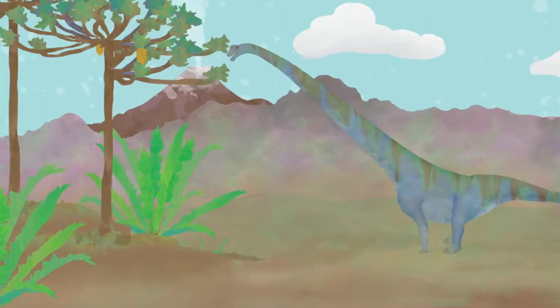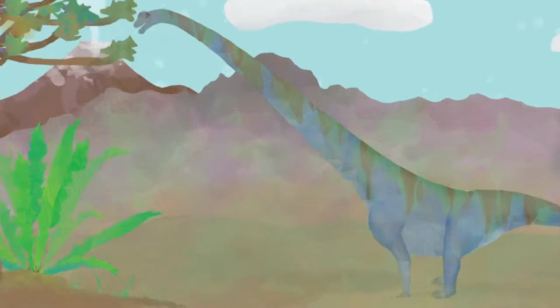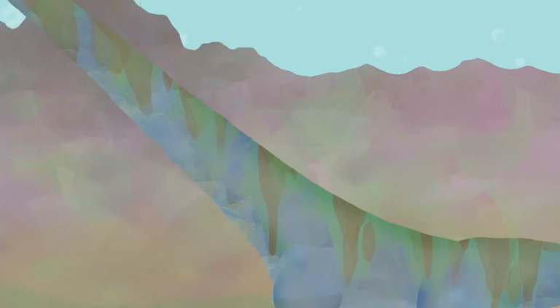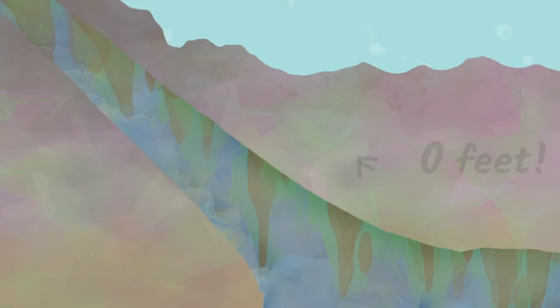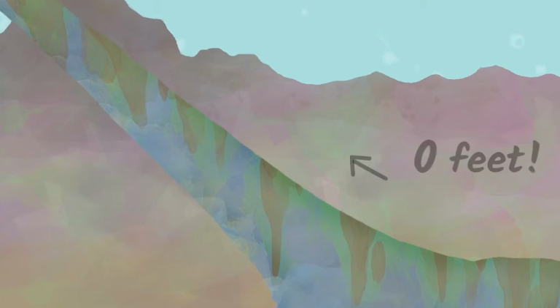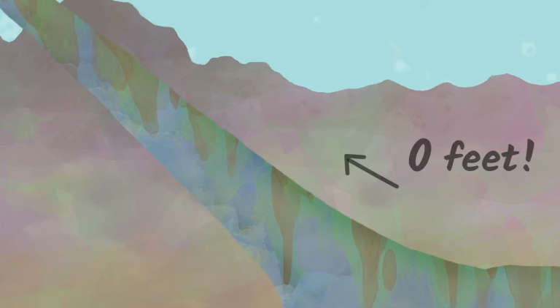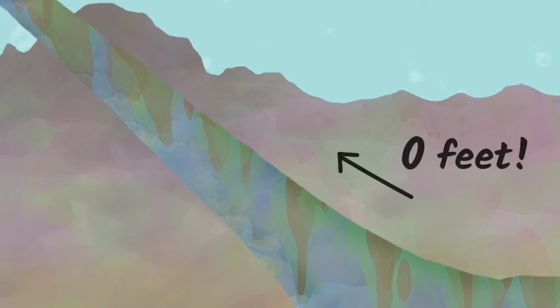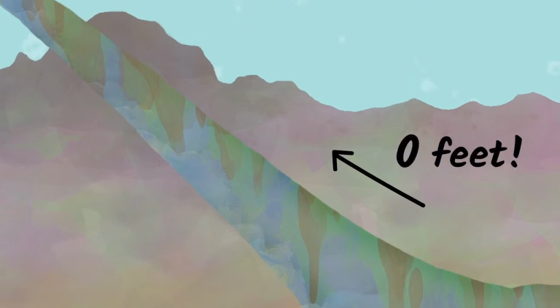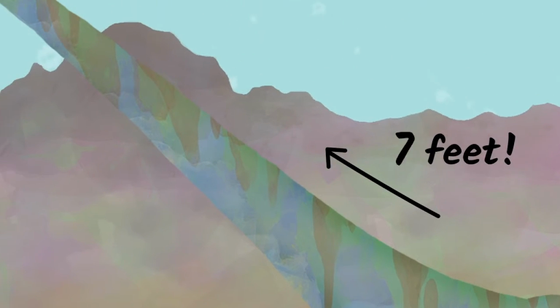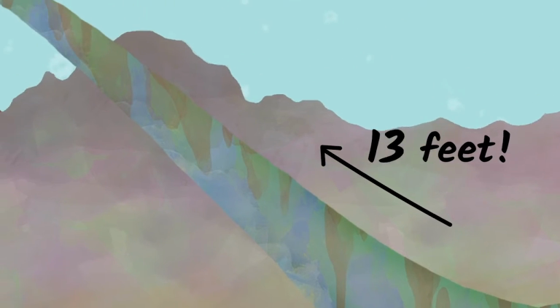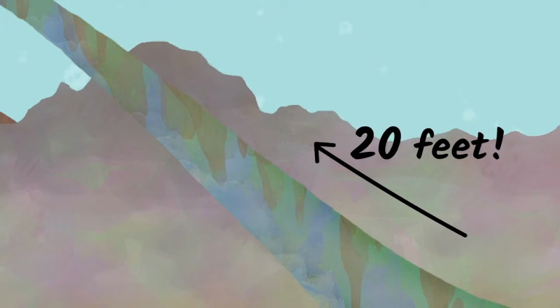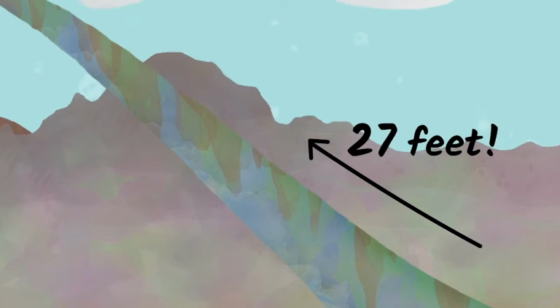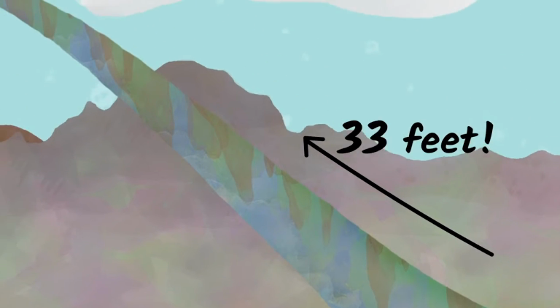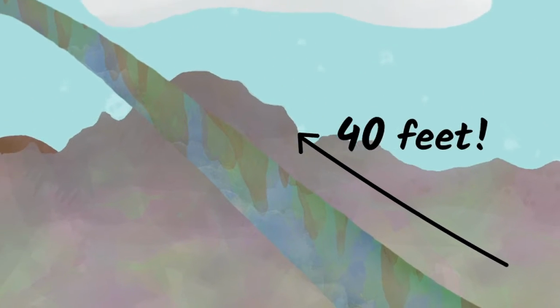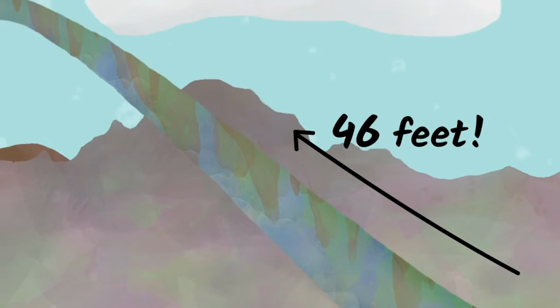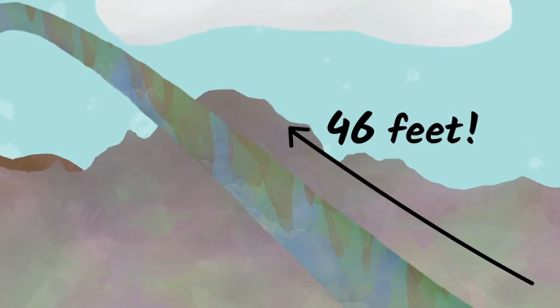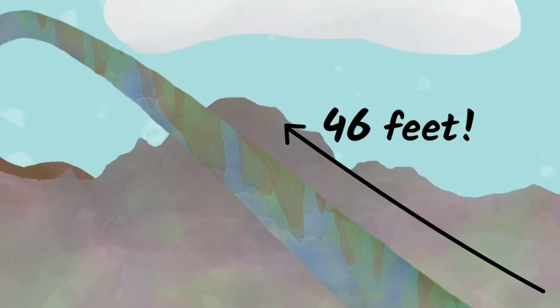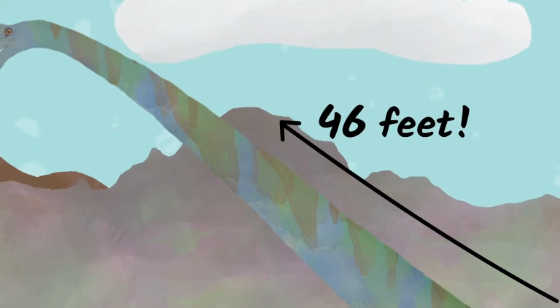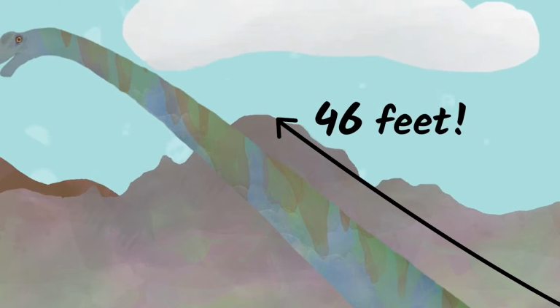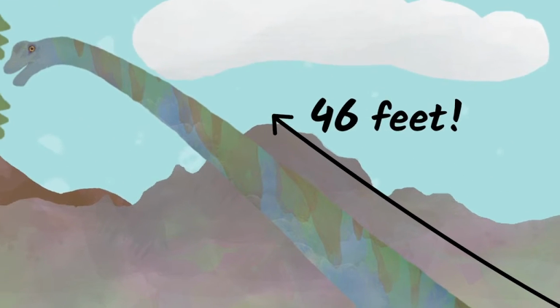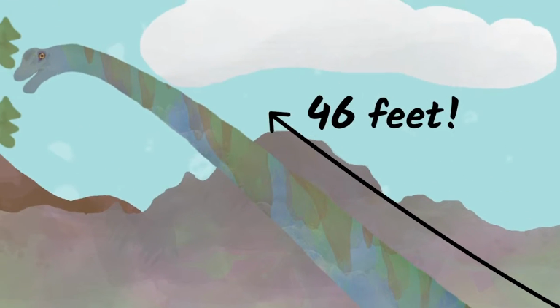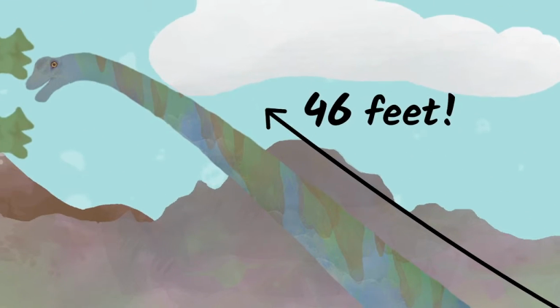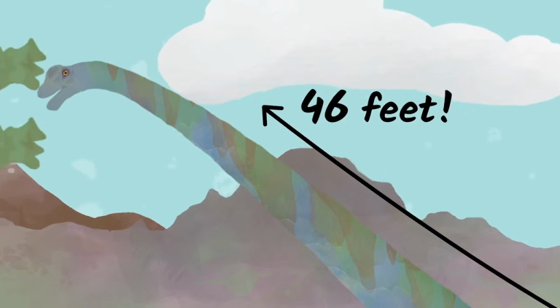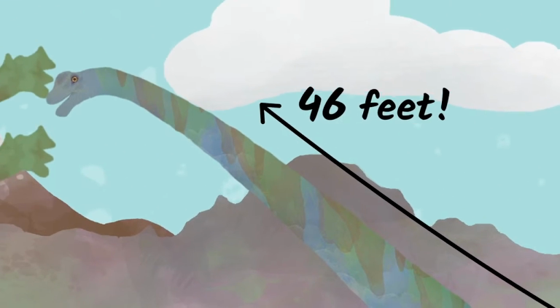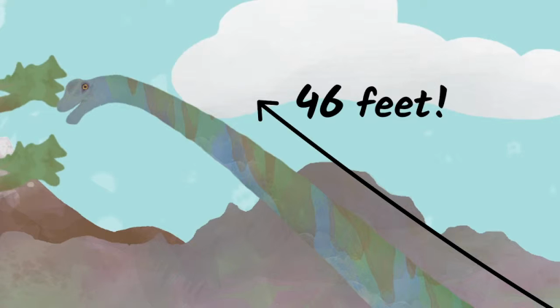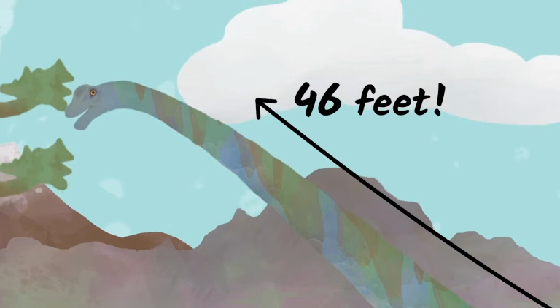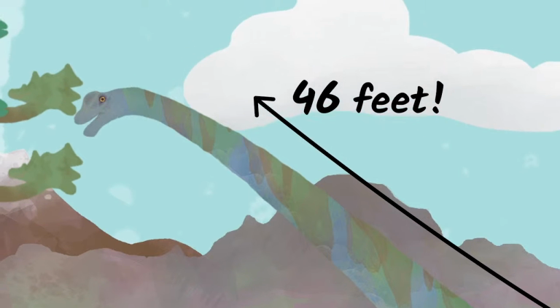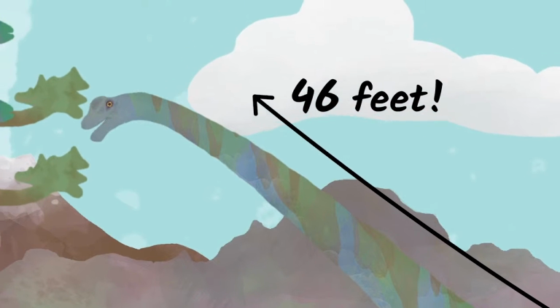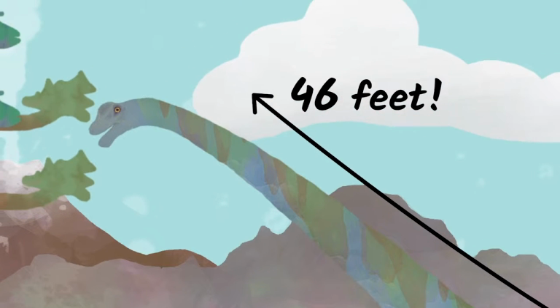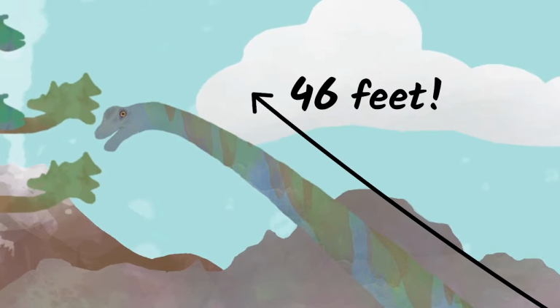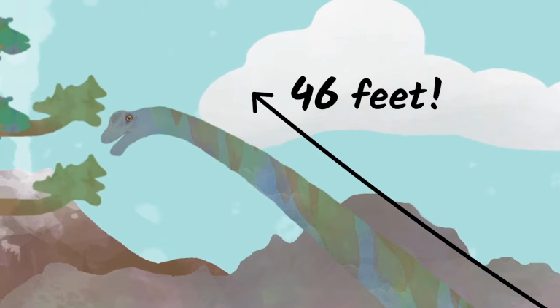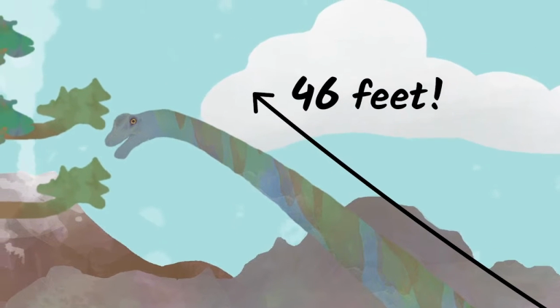Their necks could grow to be as long as 46 feet. That's like having a neck that is as tall as a four-story building.